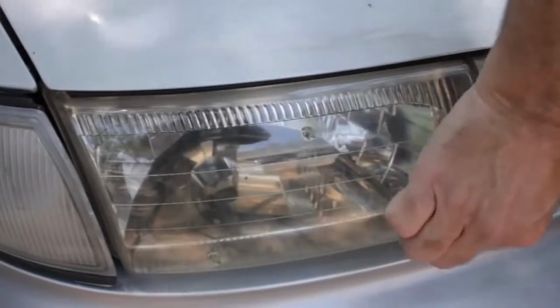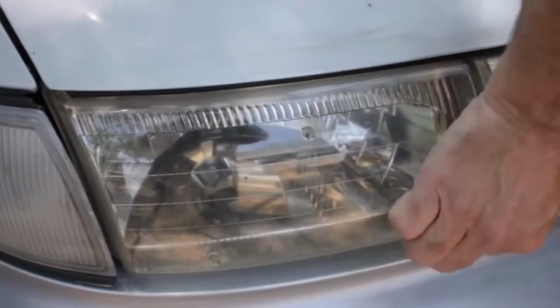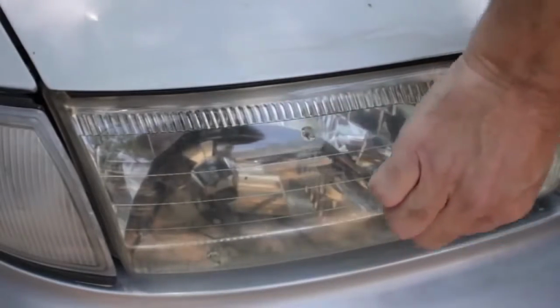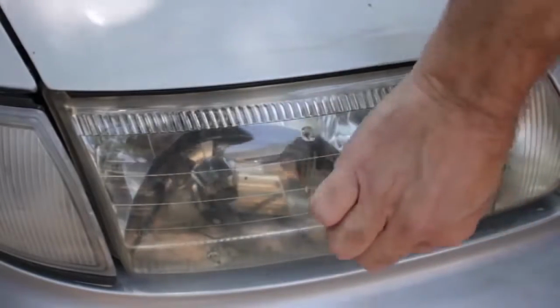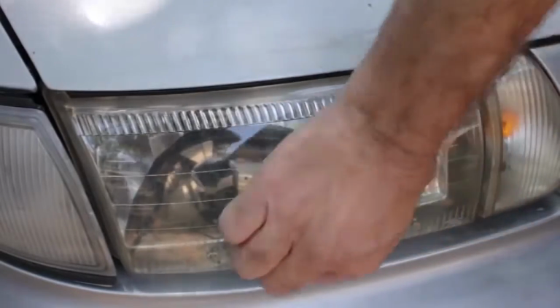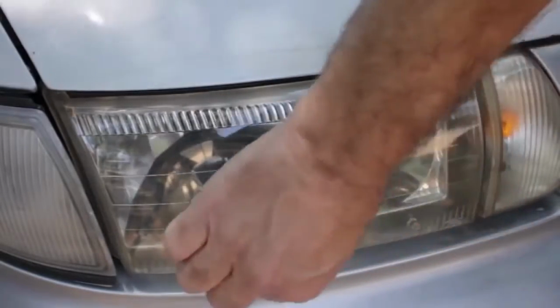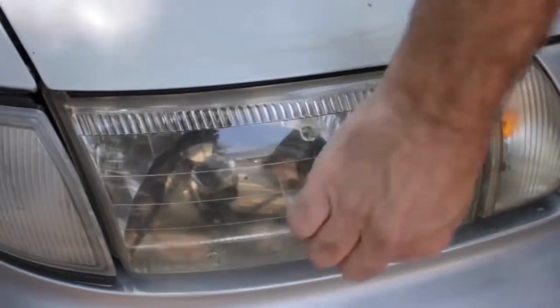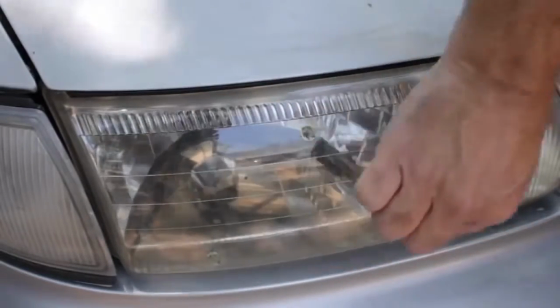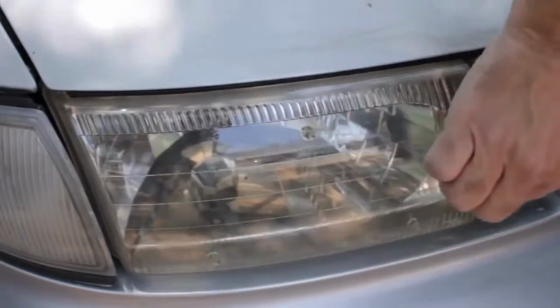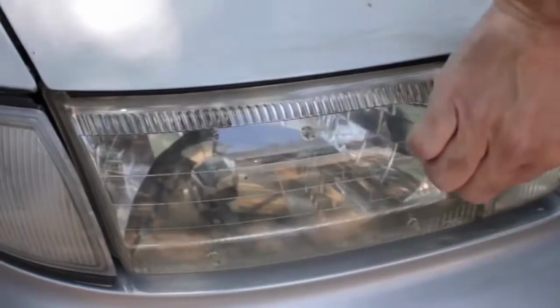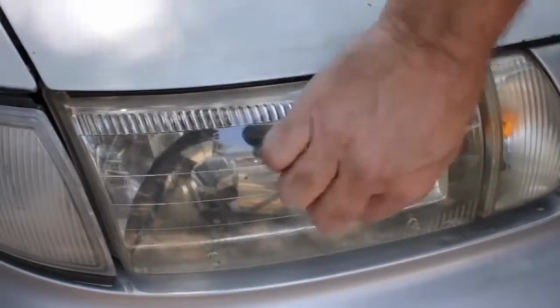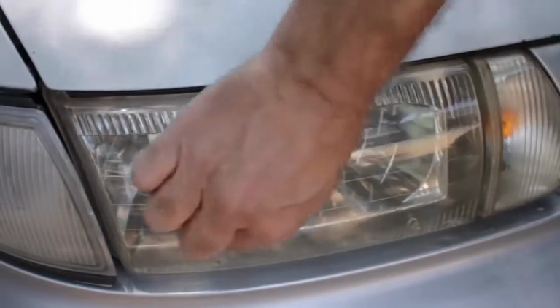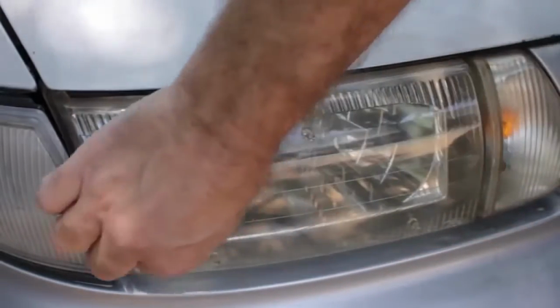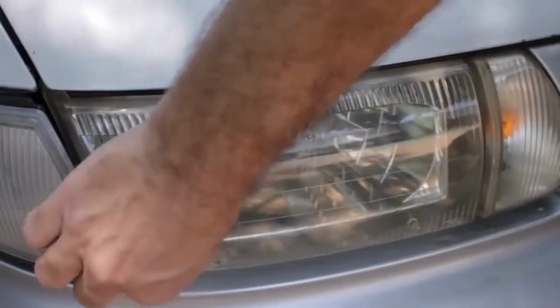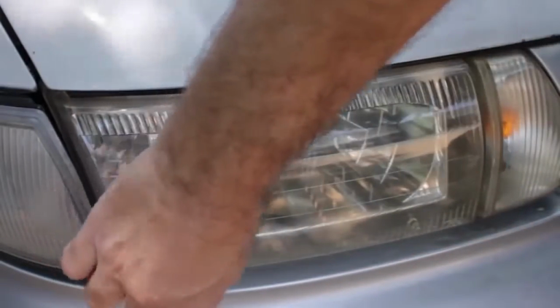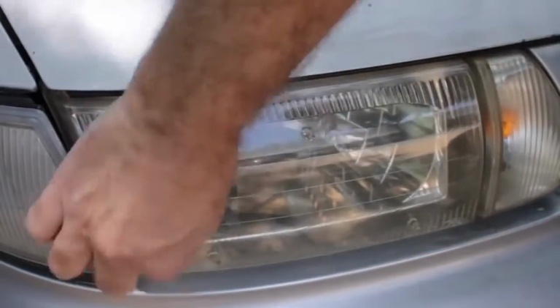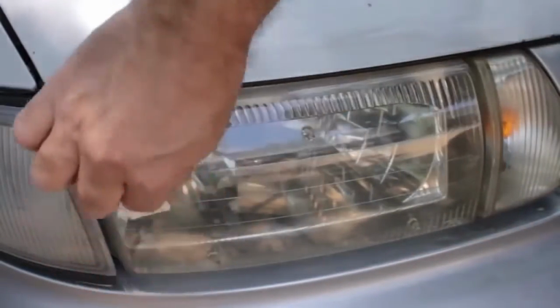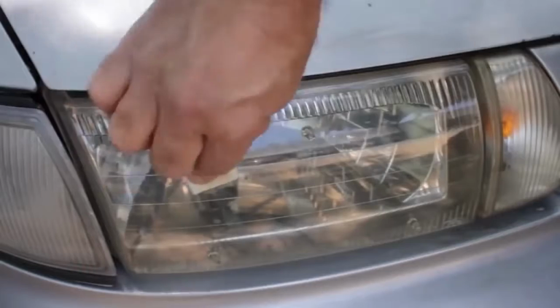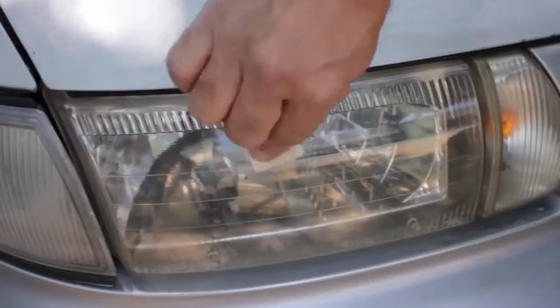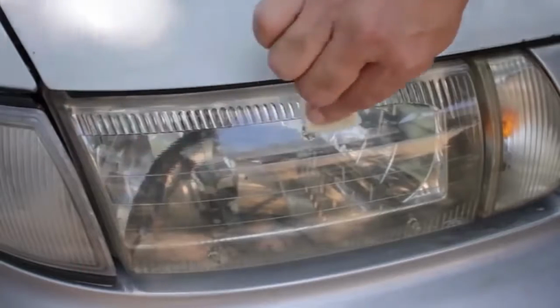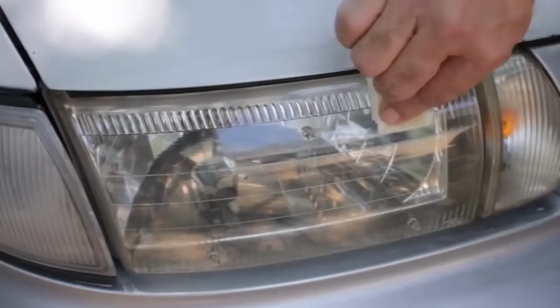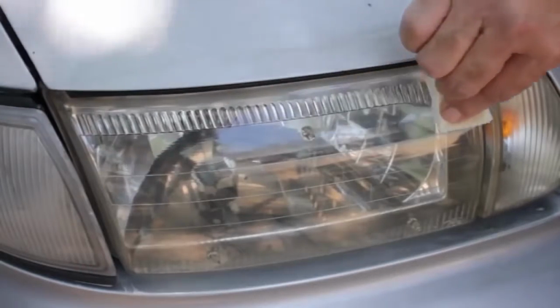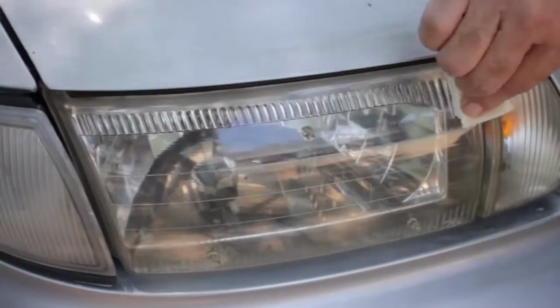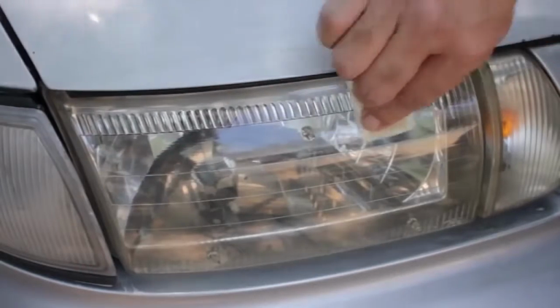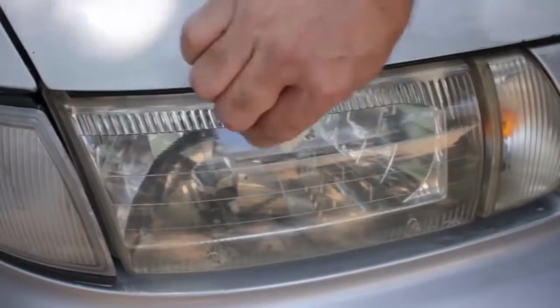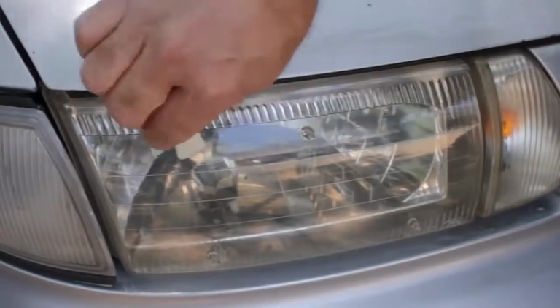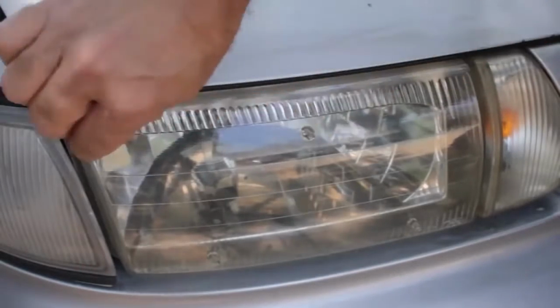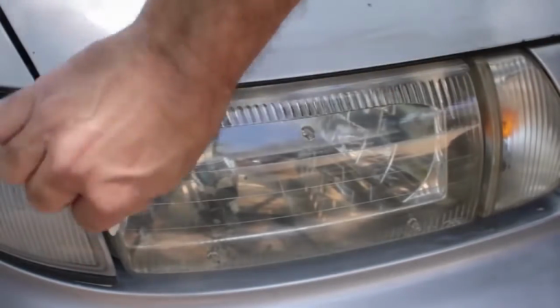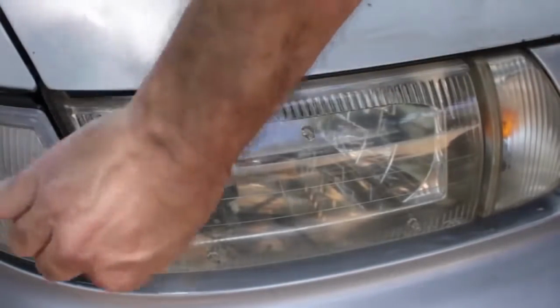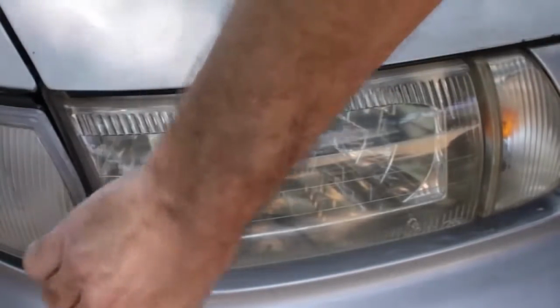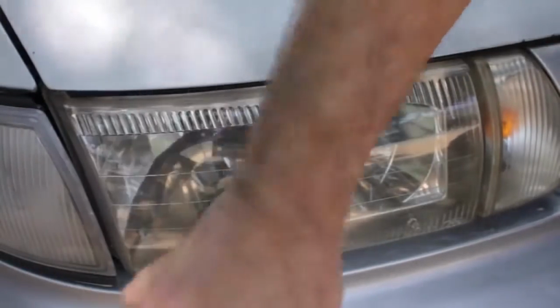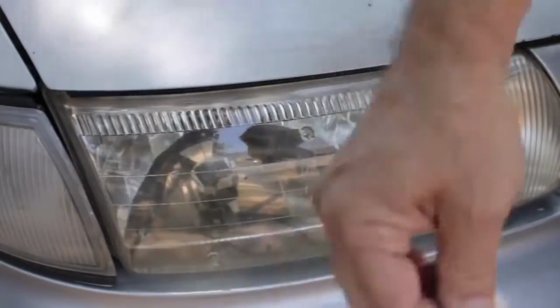Clear Lights Tech — quick and easy professional grade headlight restoration, patent pending.